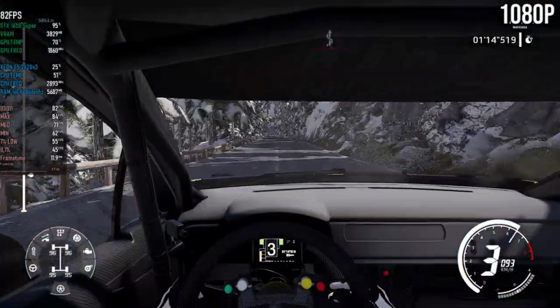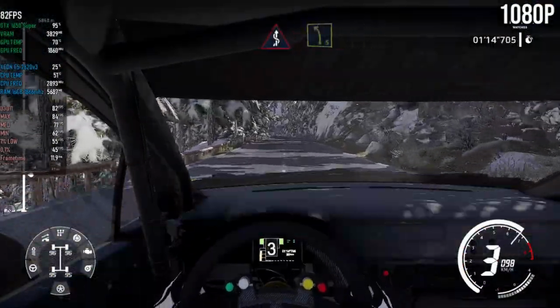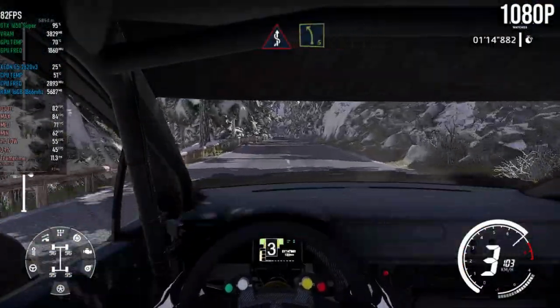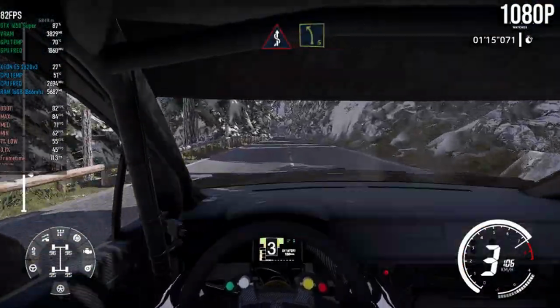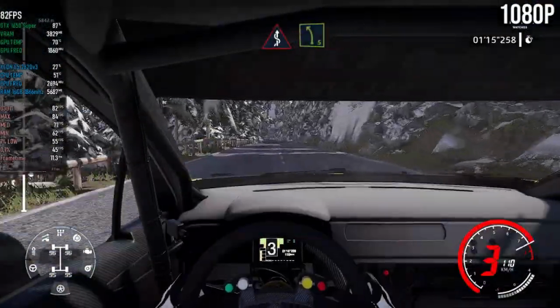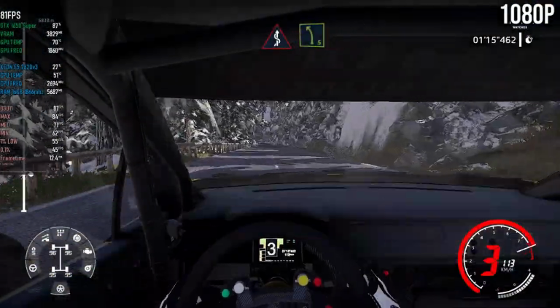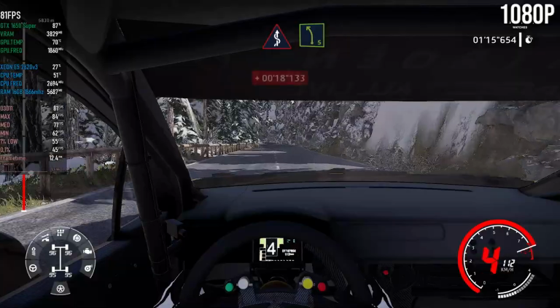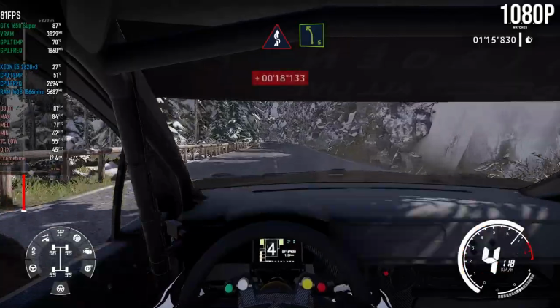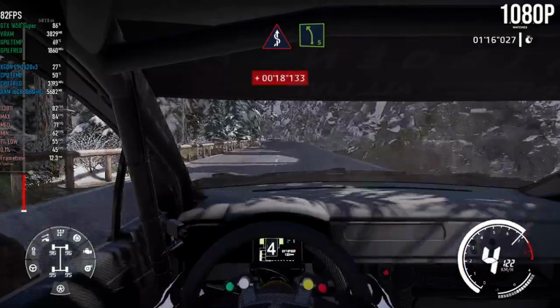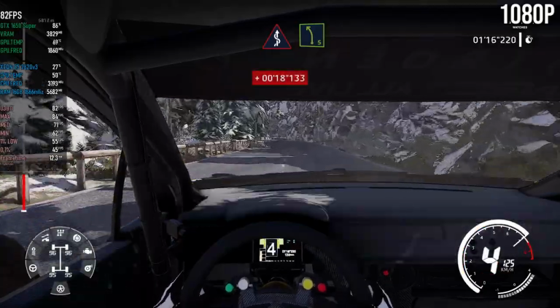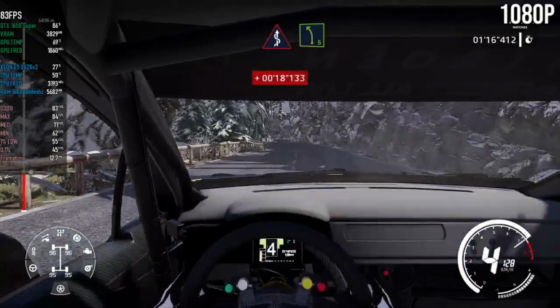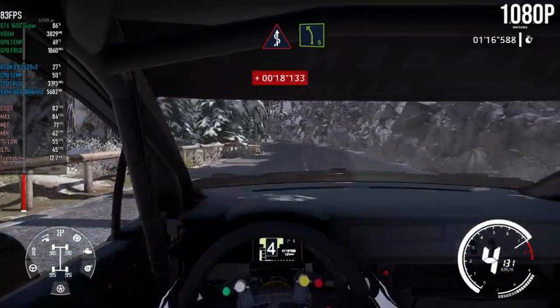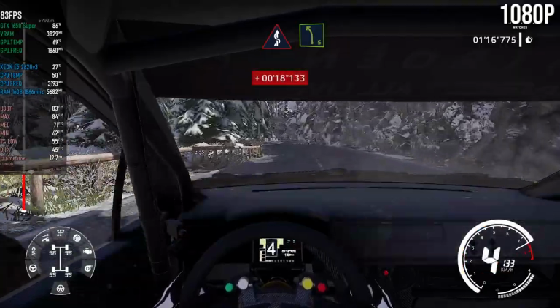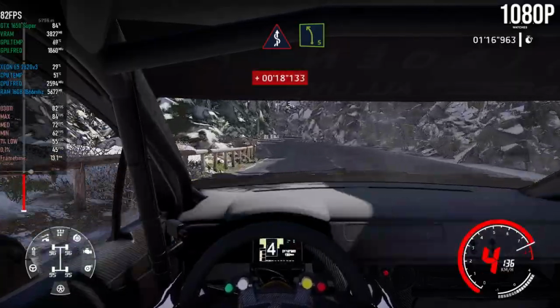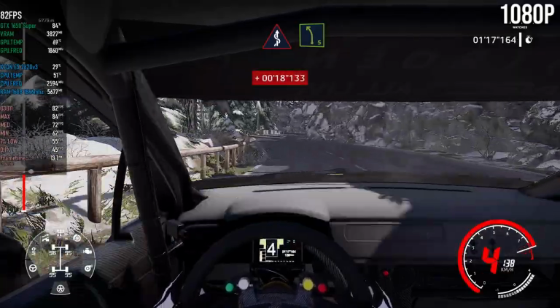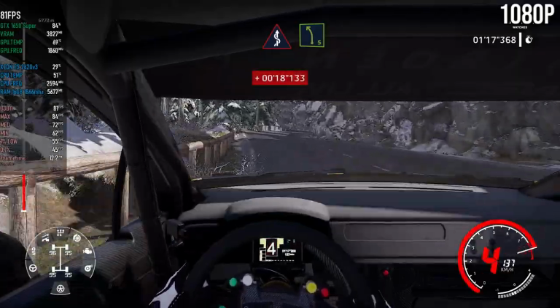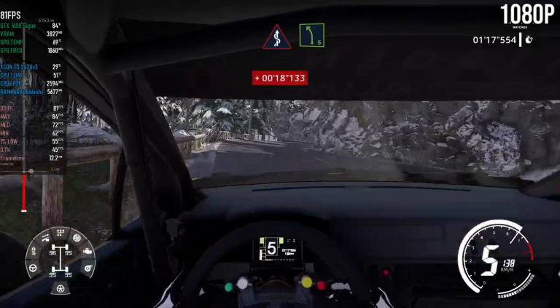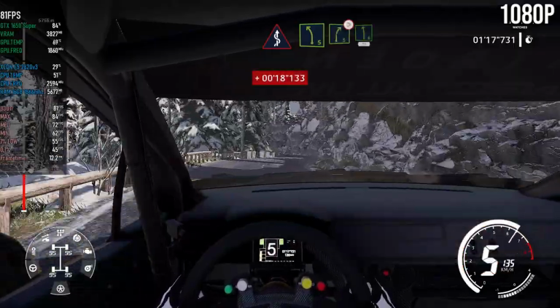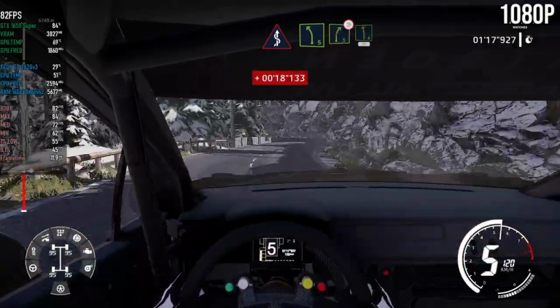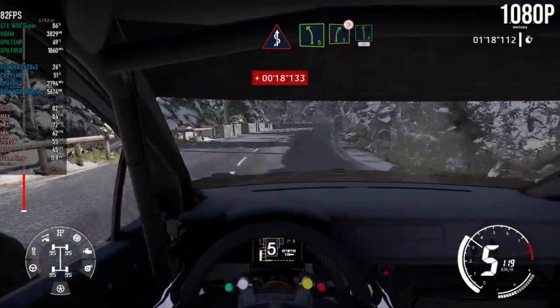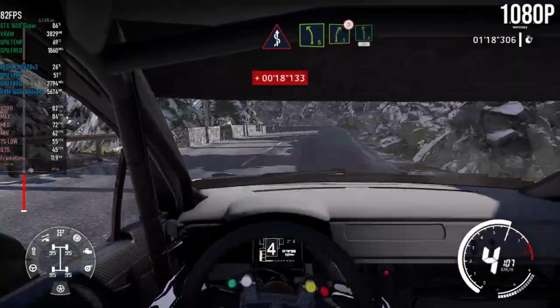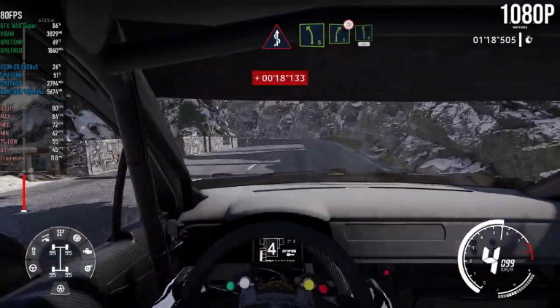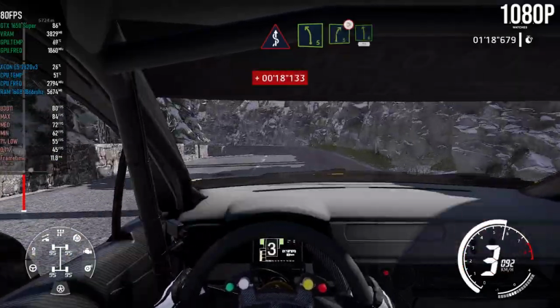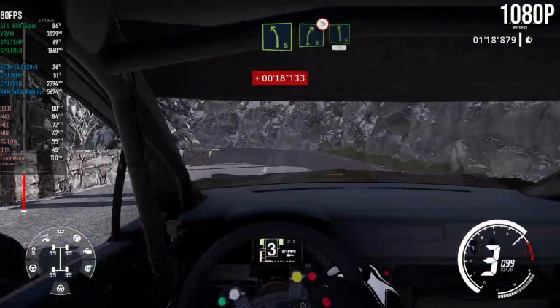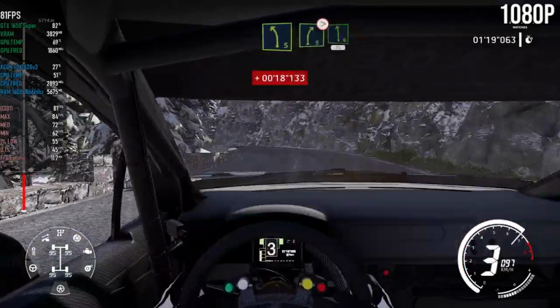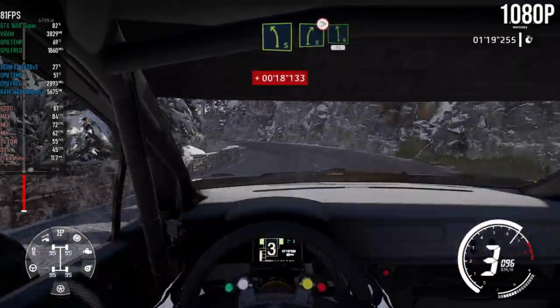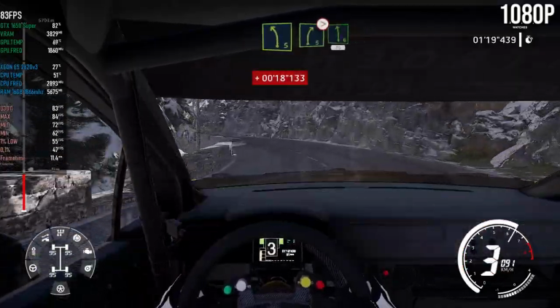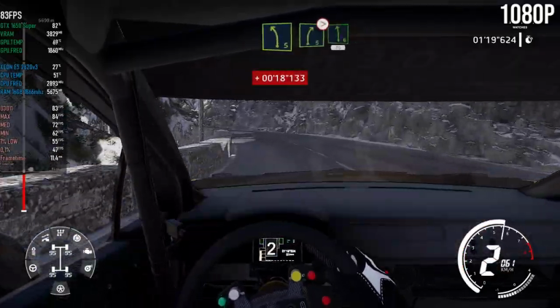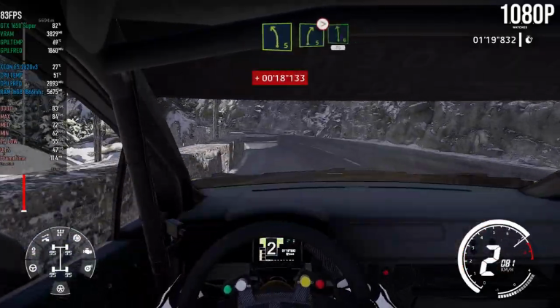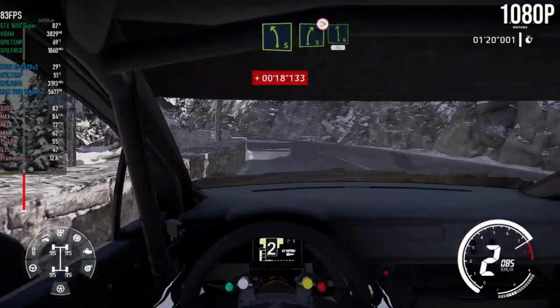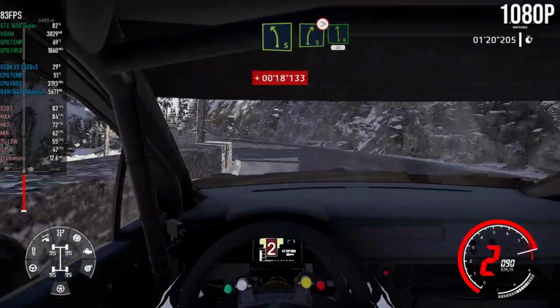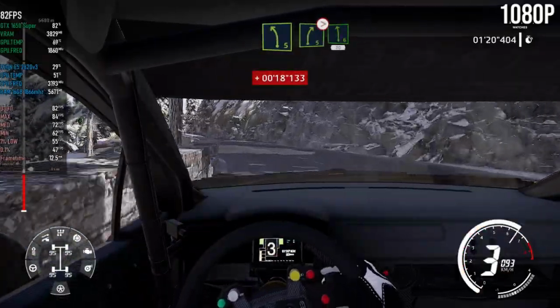Kinks, bumpy, into left five. Into right five, don't cut, tightens, into left six, 30.